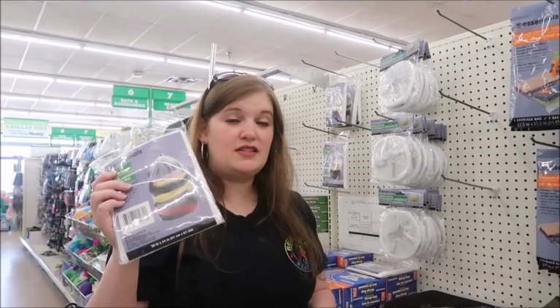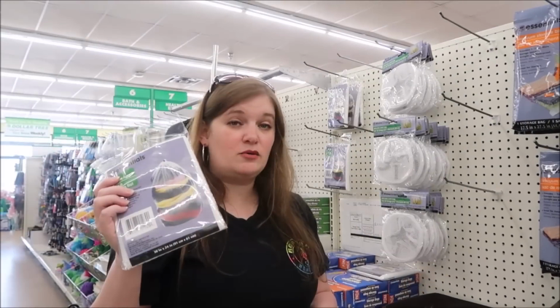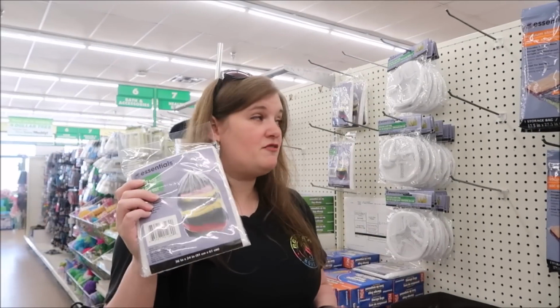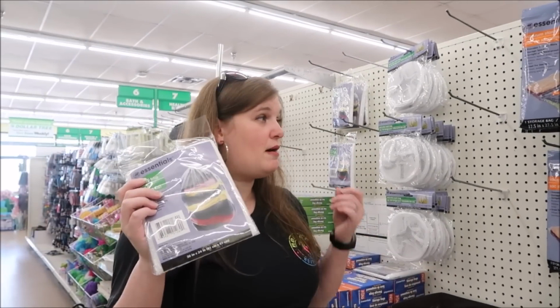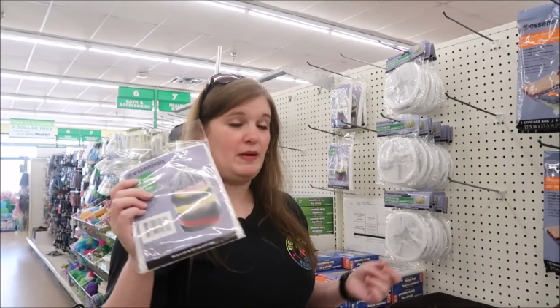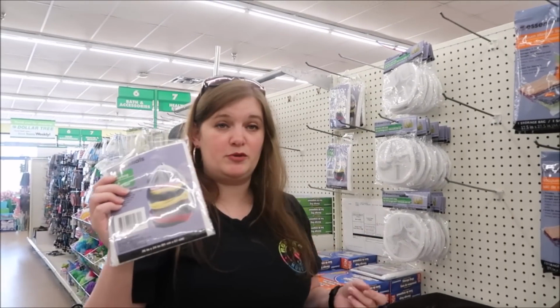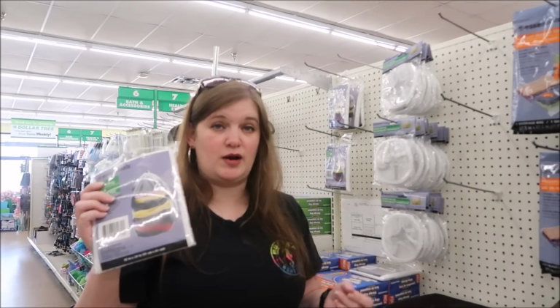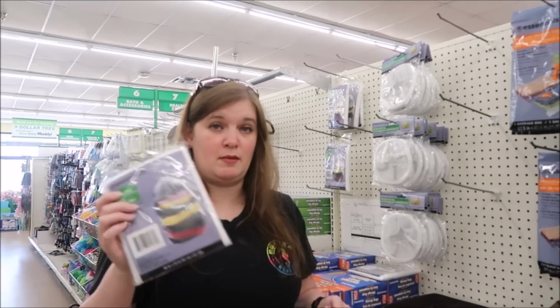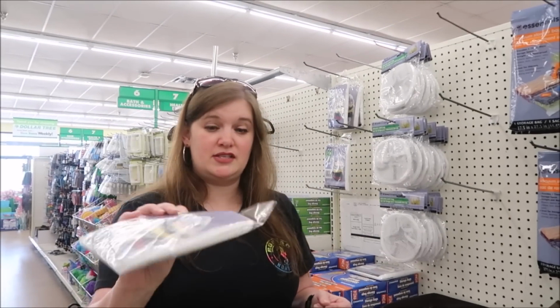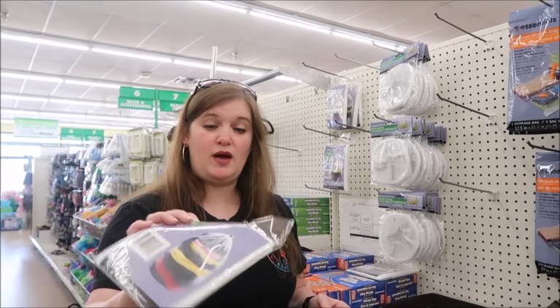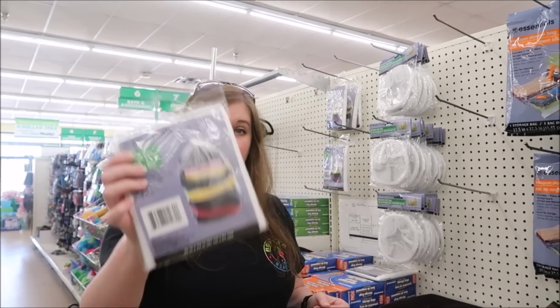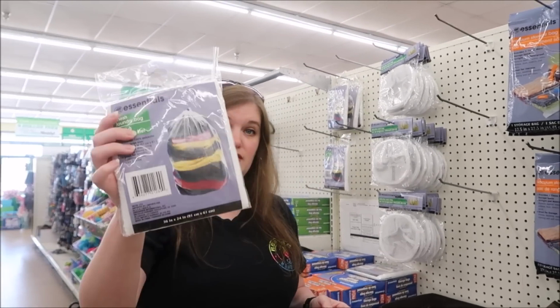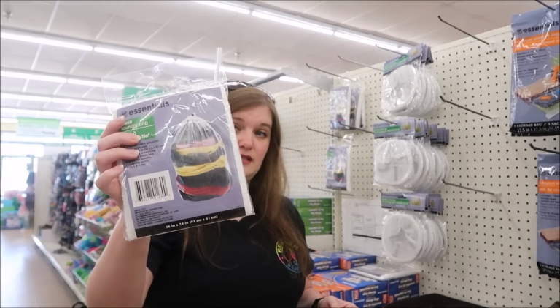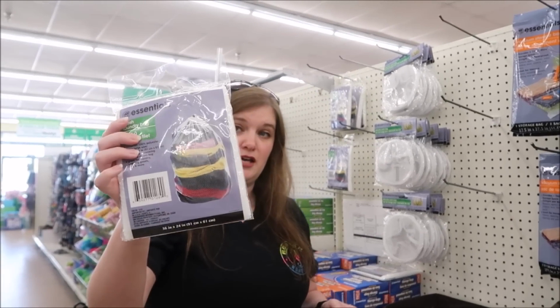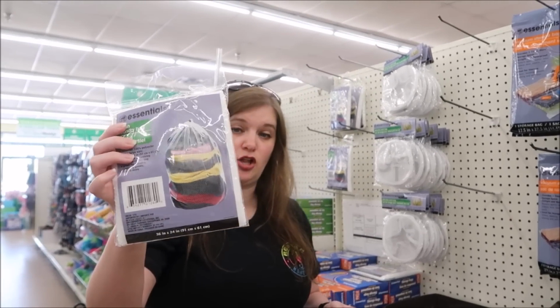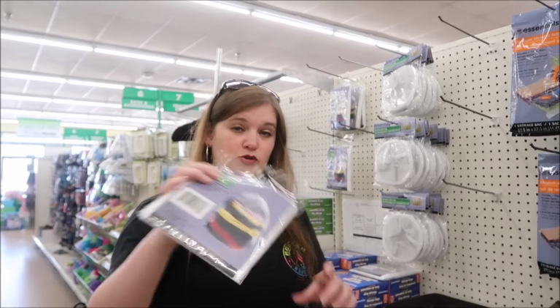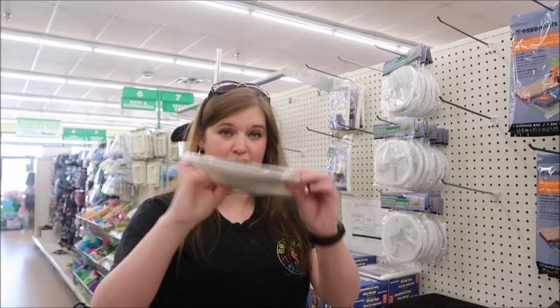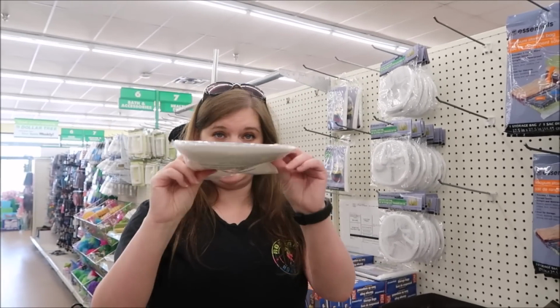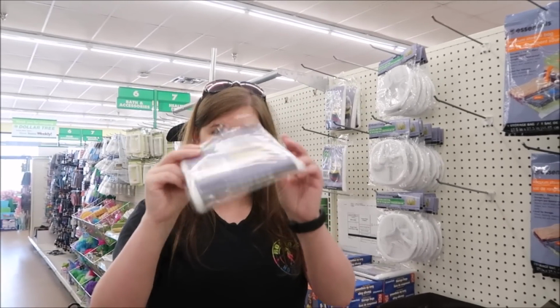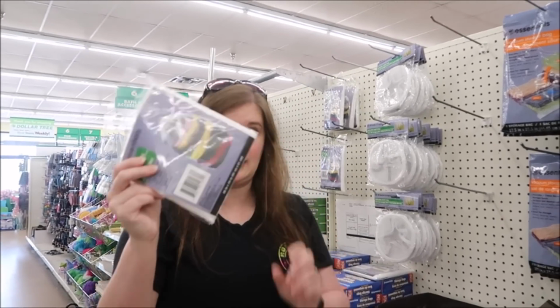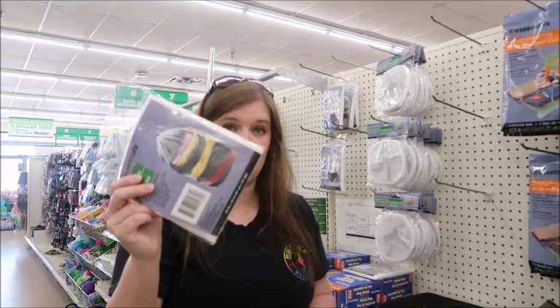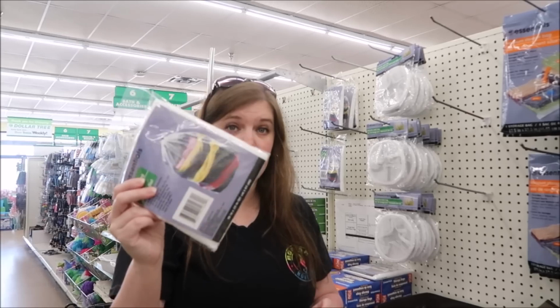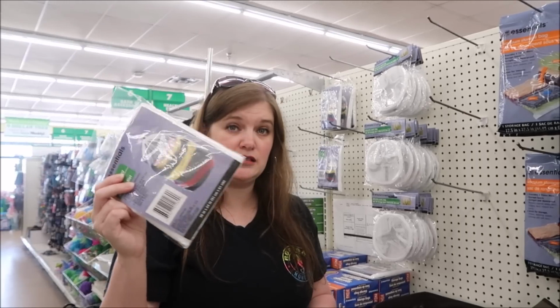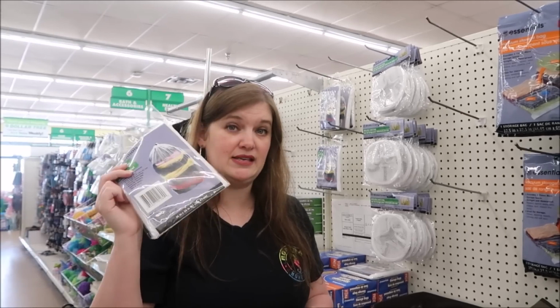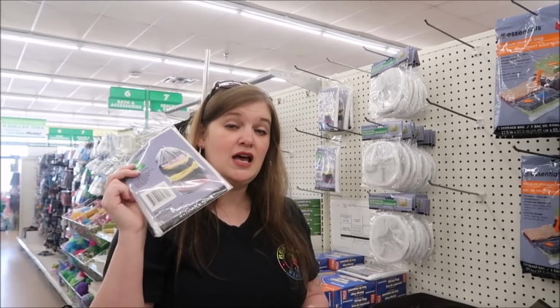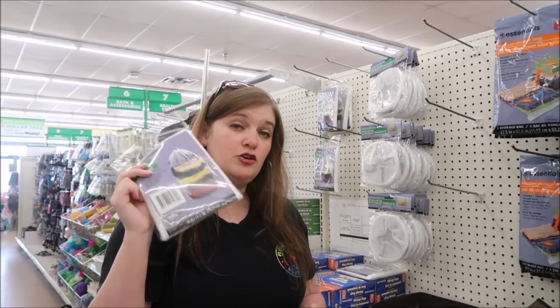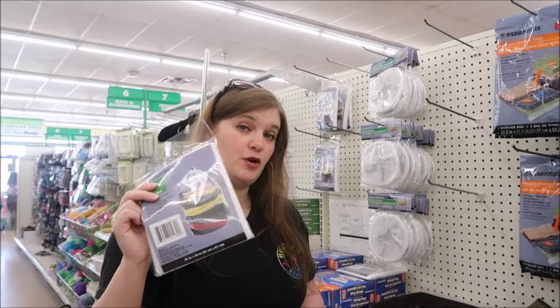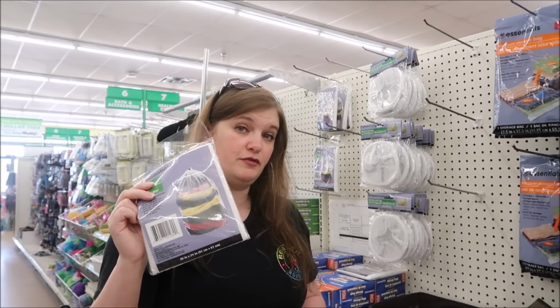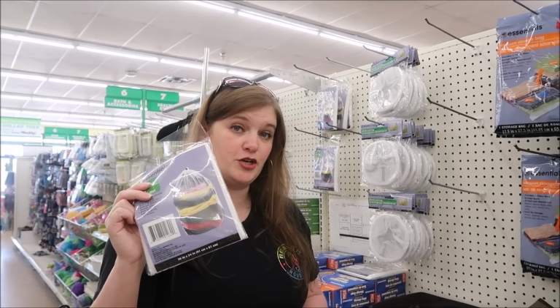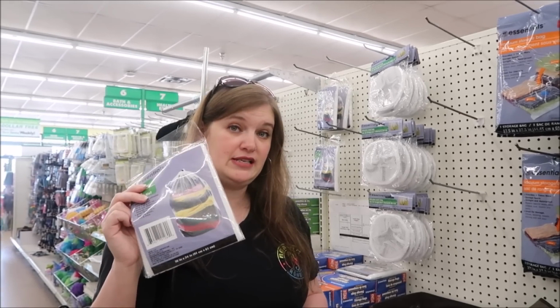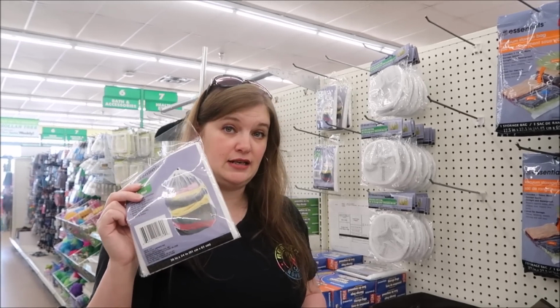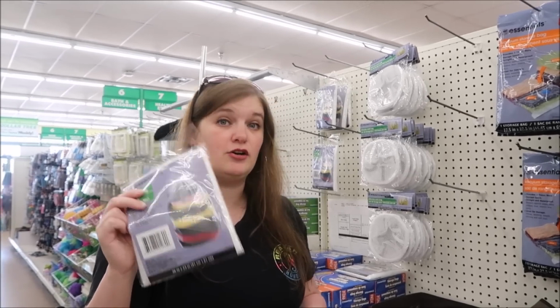They don't have the pop-up hampers right now but they do have these mesh laundry bags. They take up very little space and you can put all of your dirties in here.